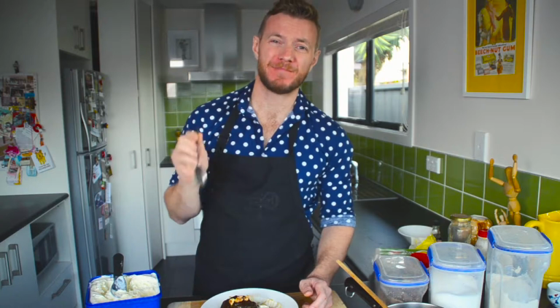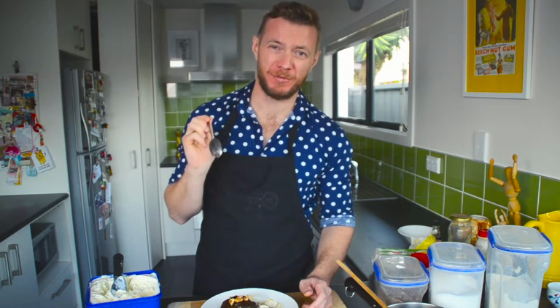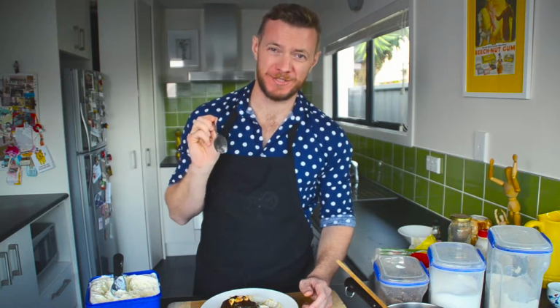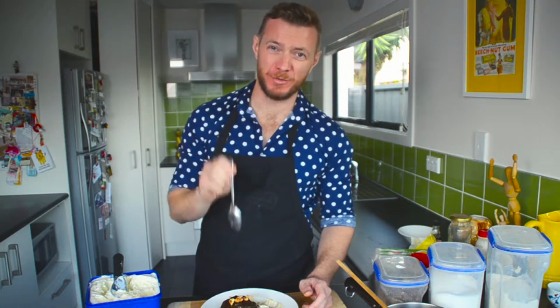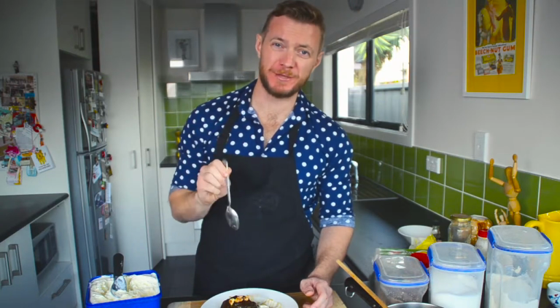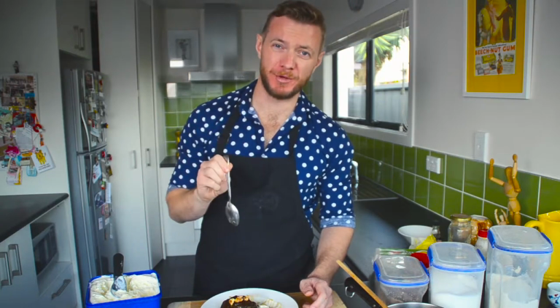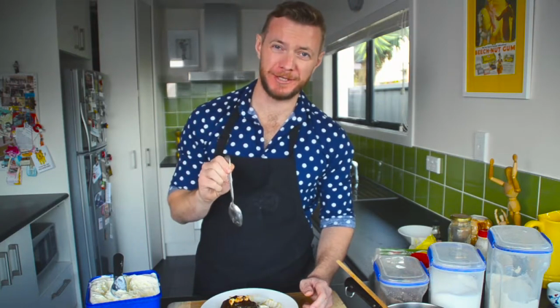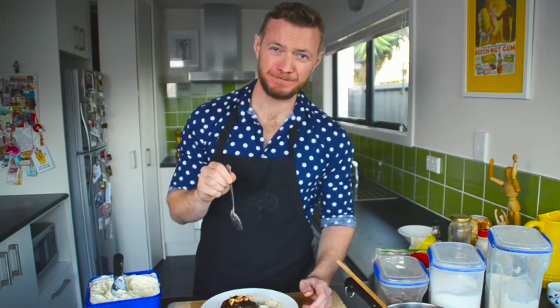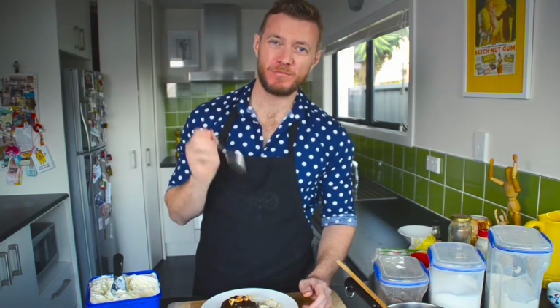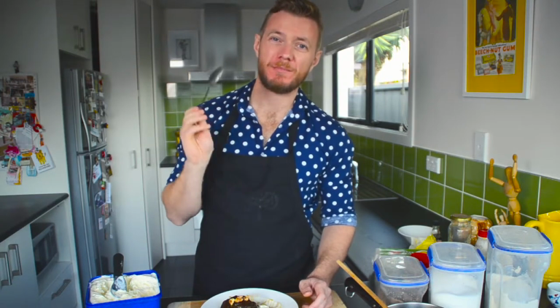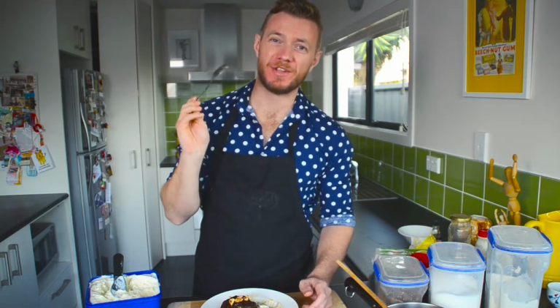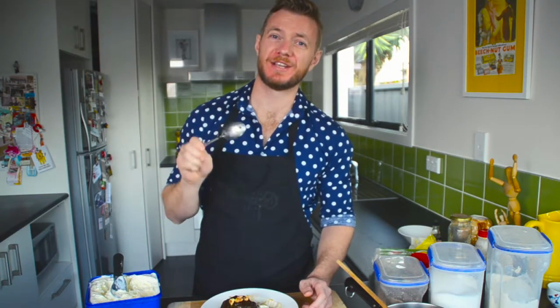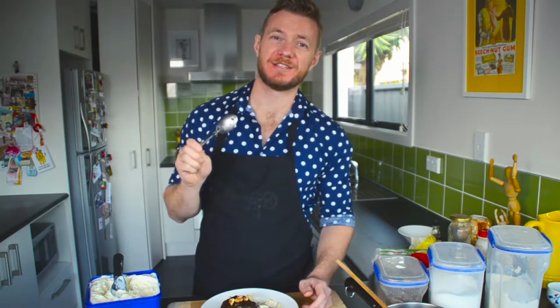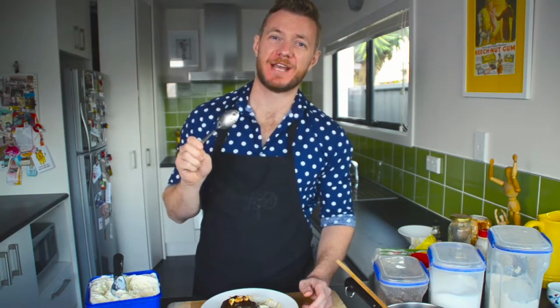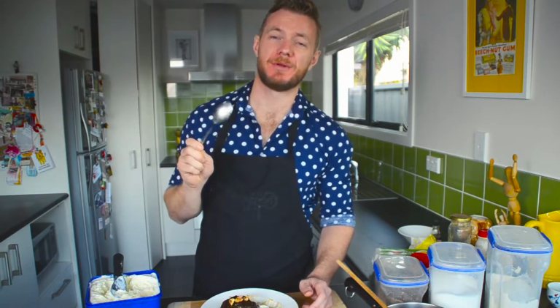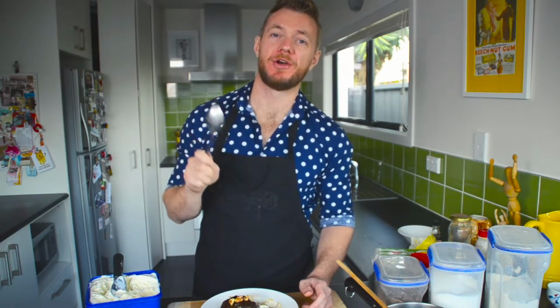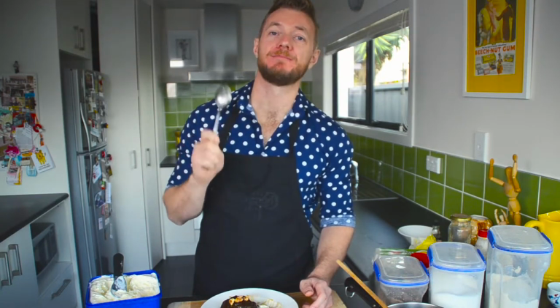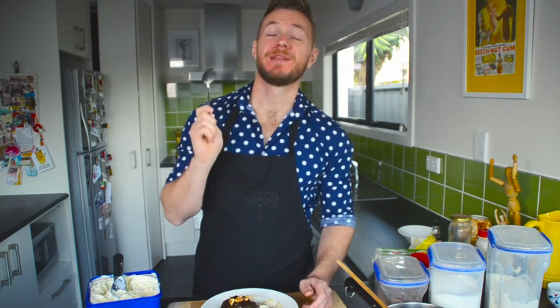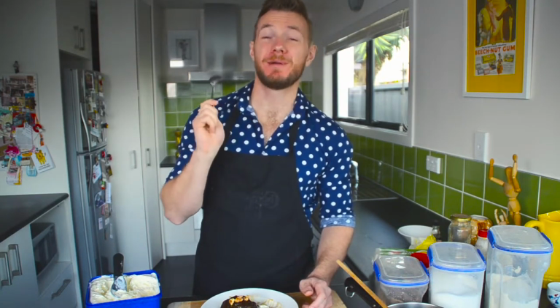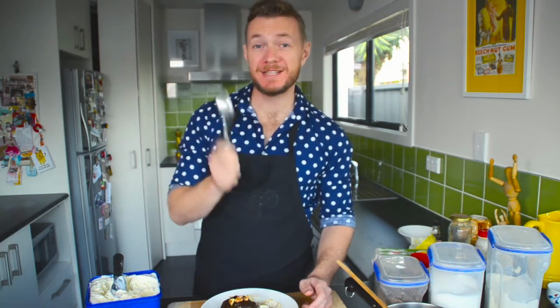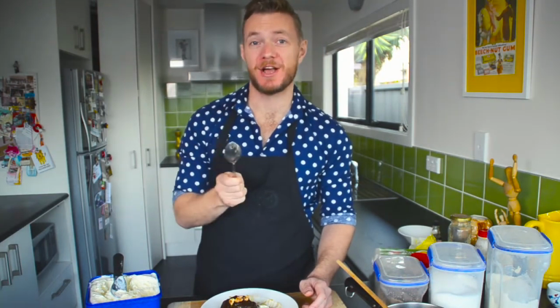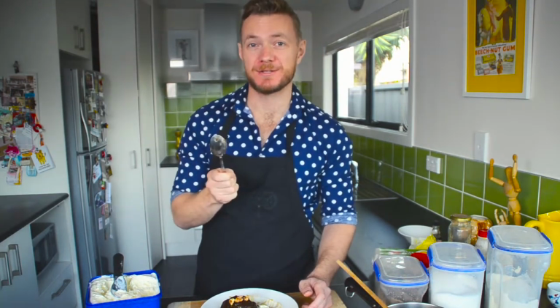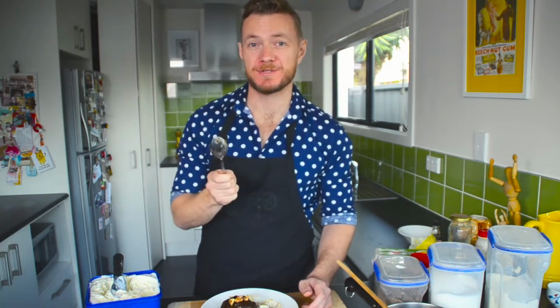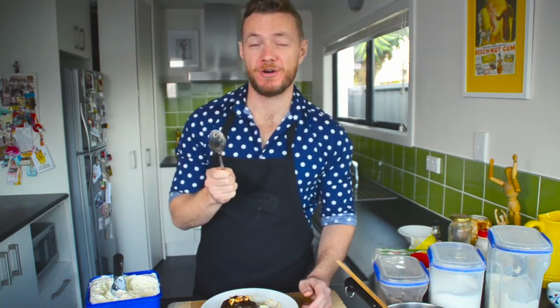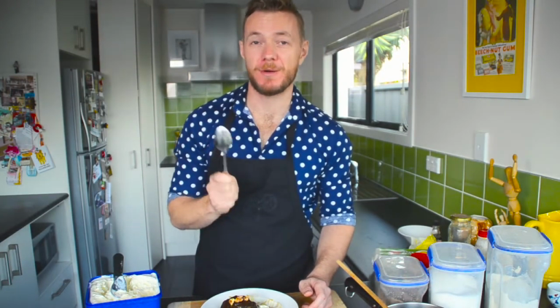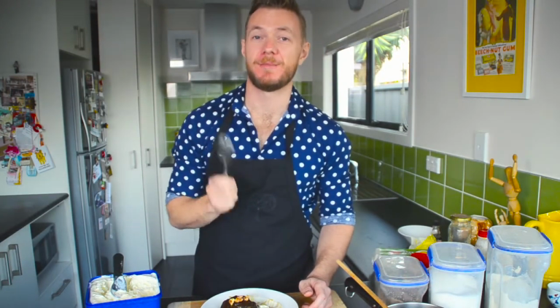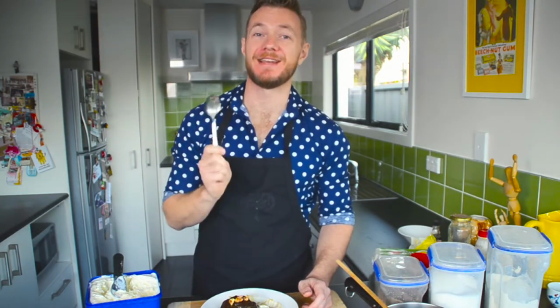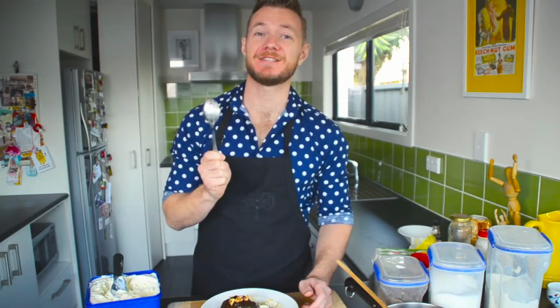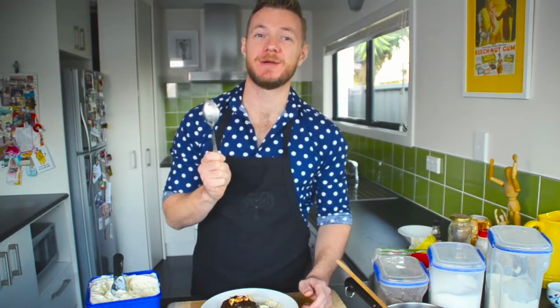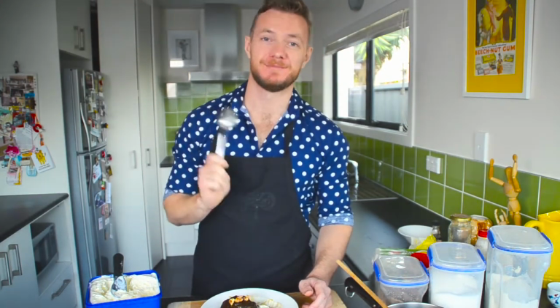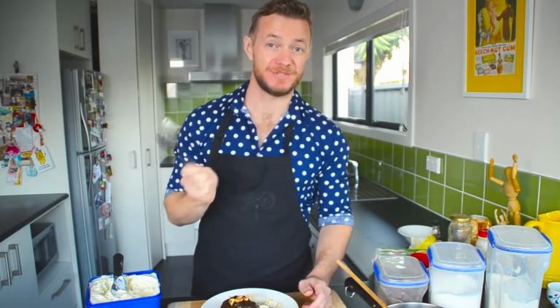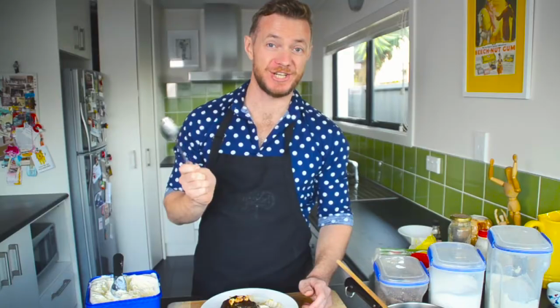If you want some winter pudding, the link is down below. Please like and subscribe. We're back next week. Cheers!